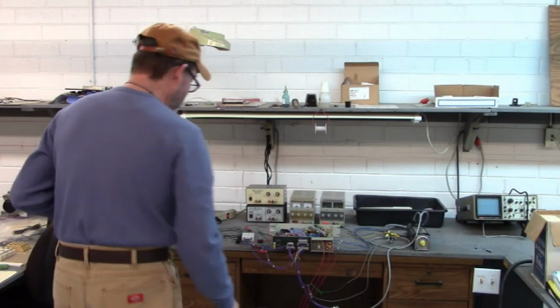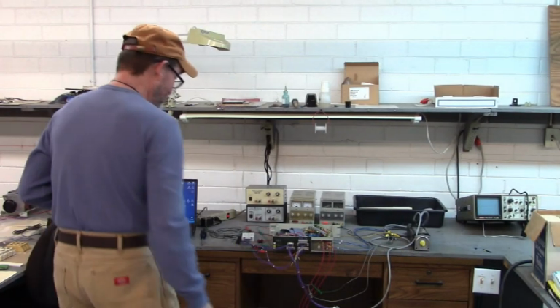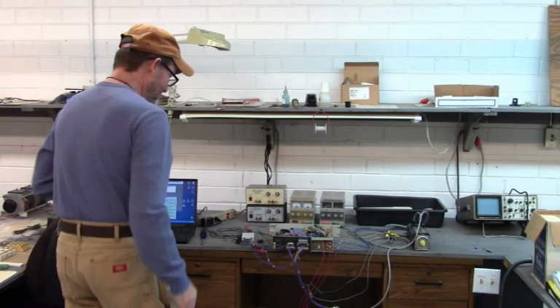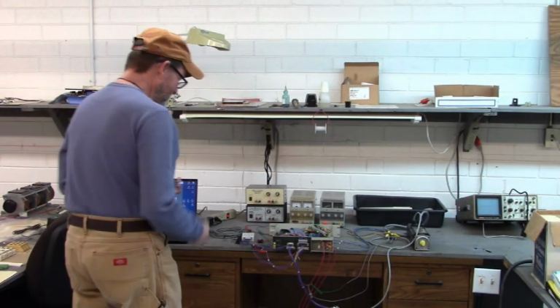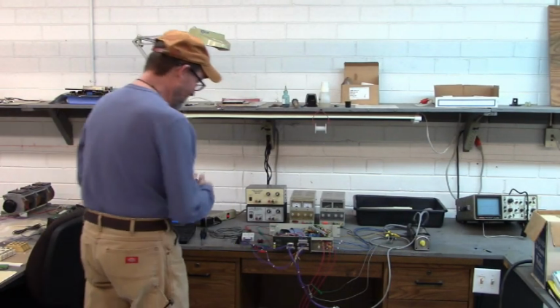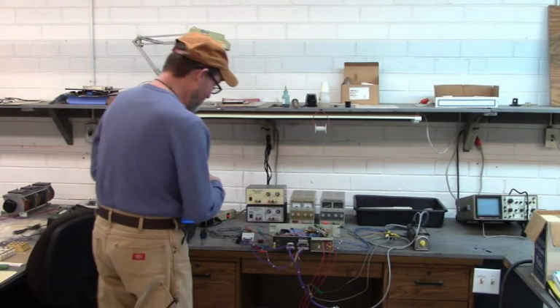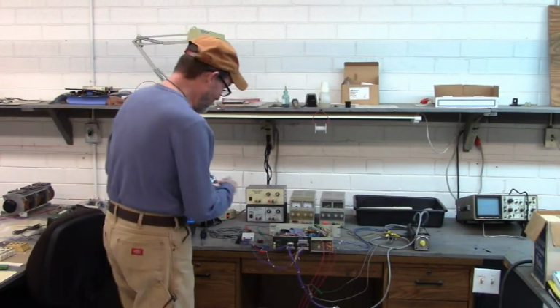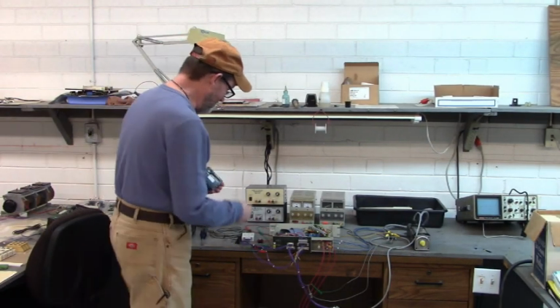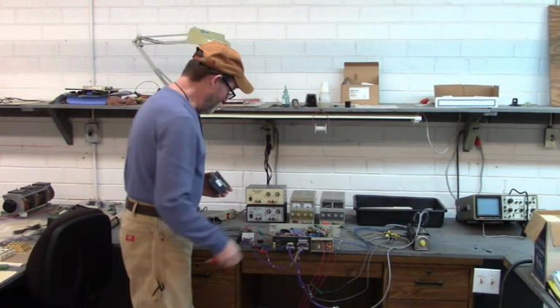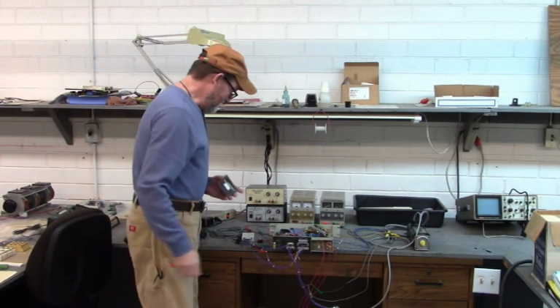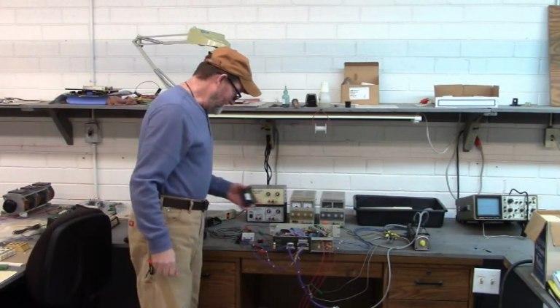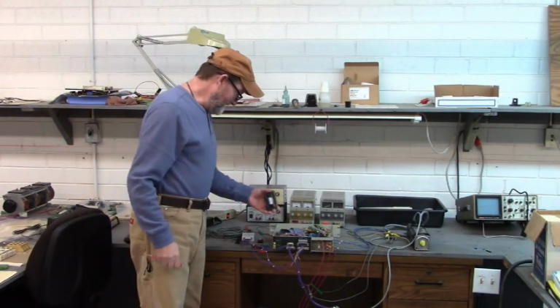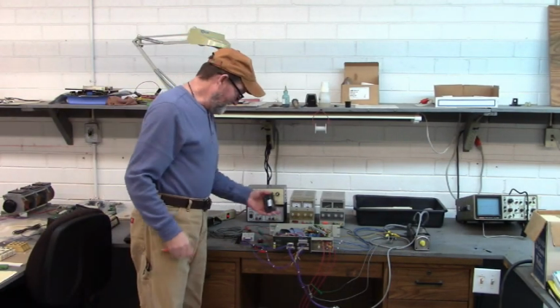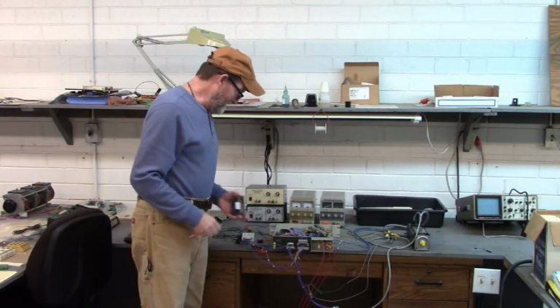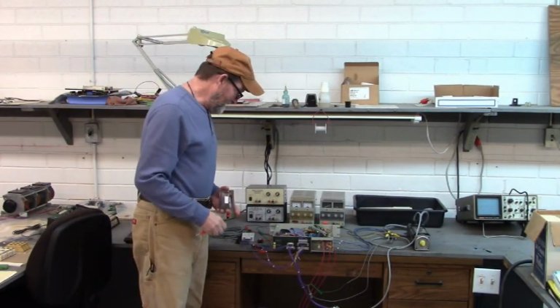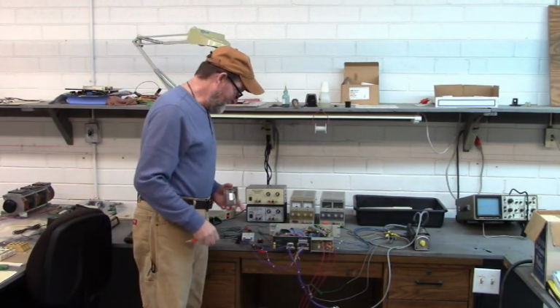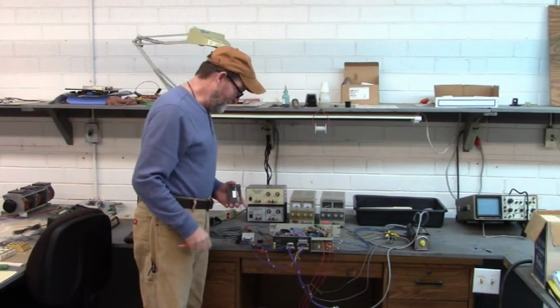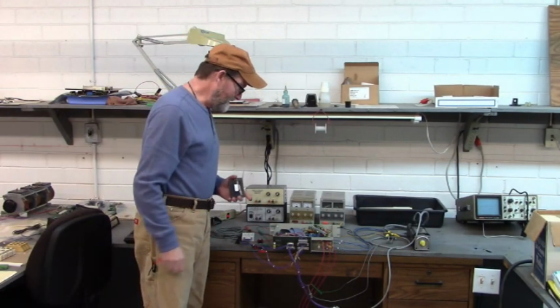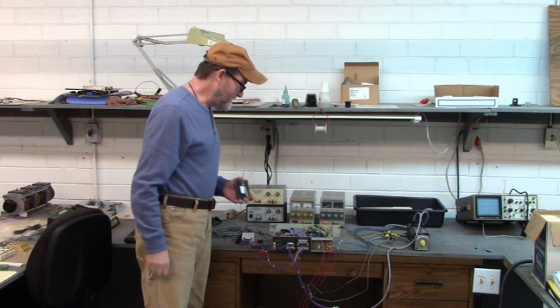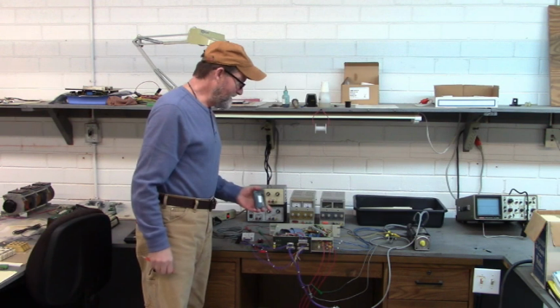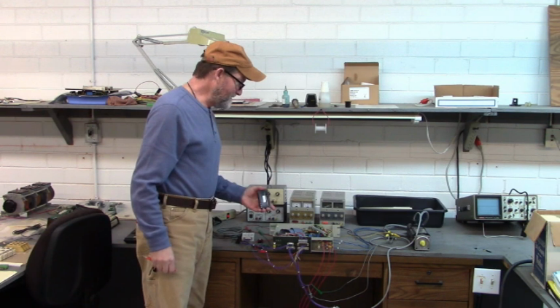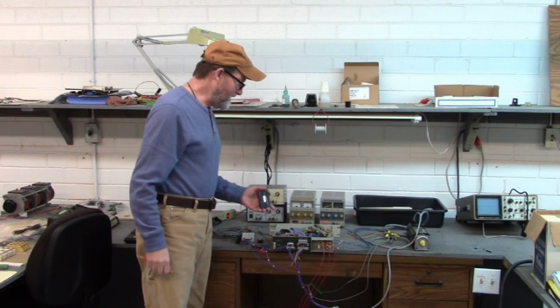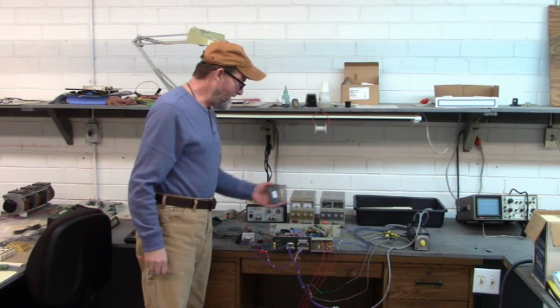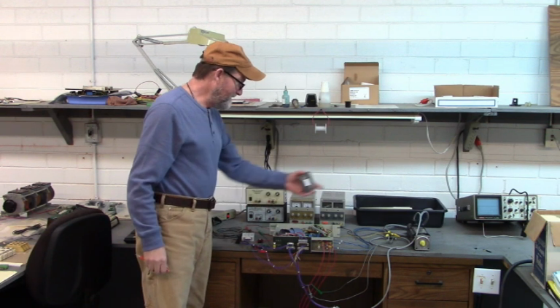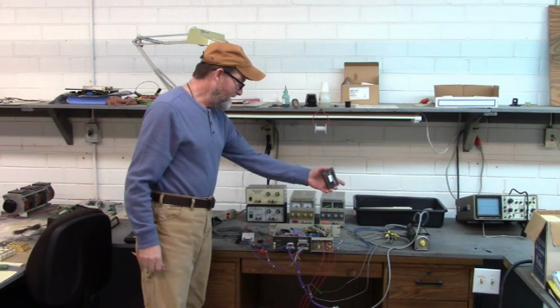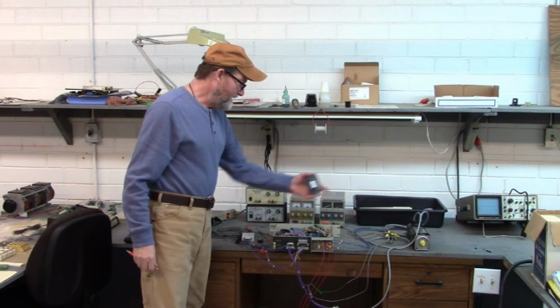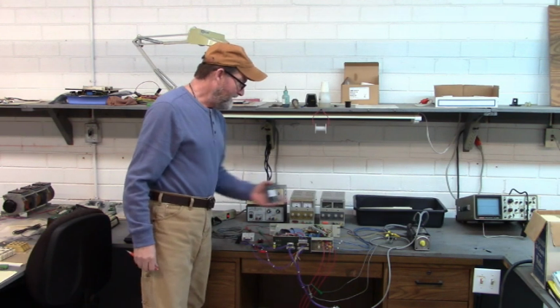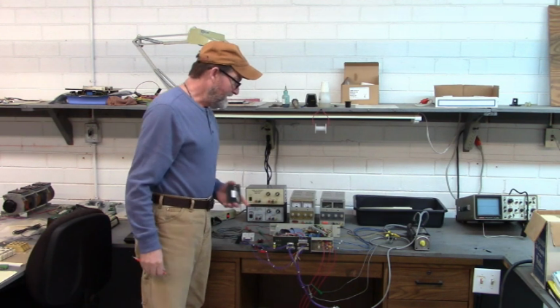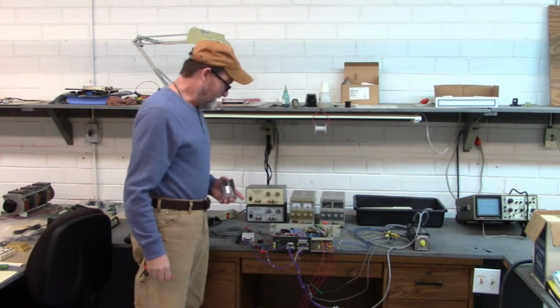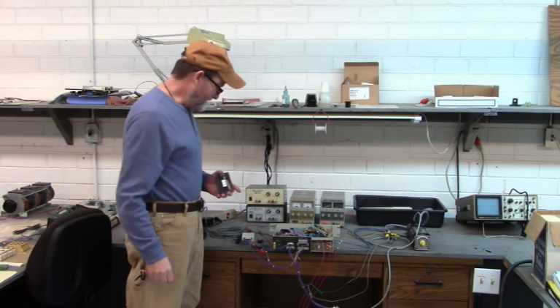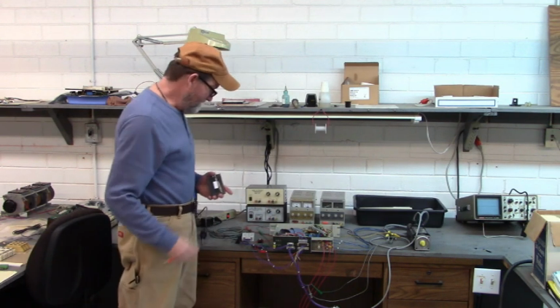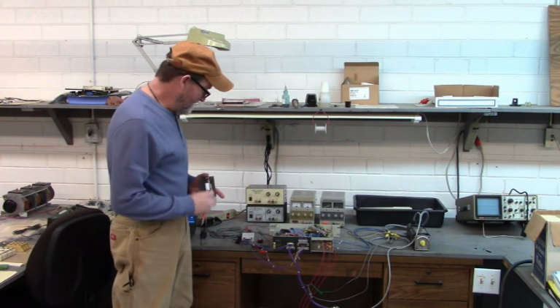Good morning dog. Here I've got a Lafert servo drive and servo motor.